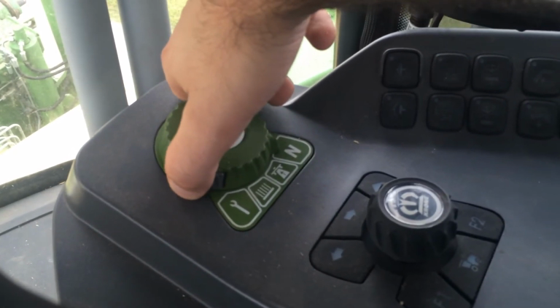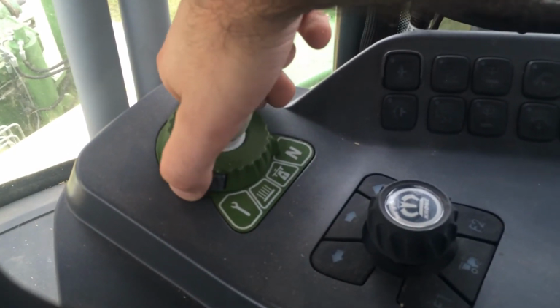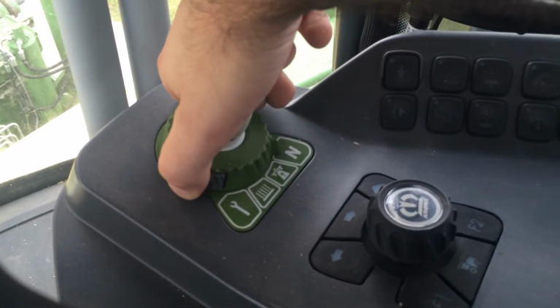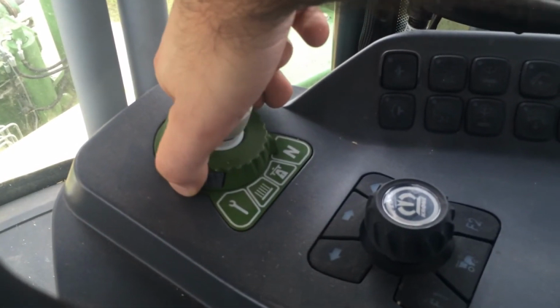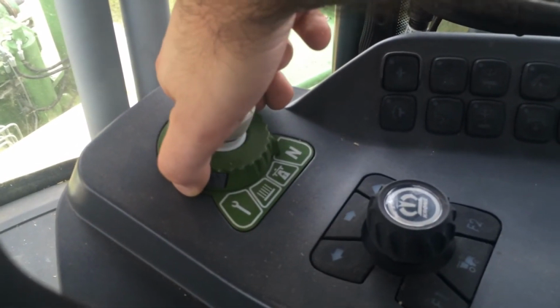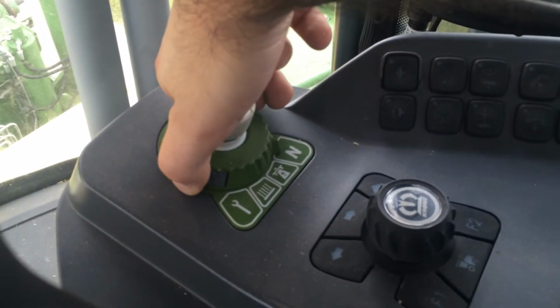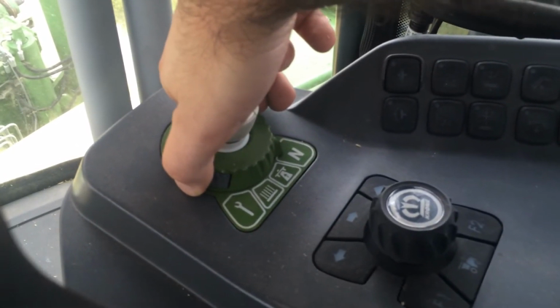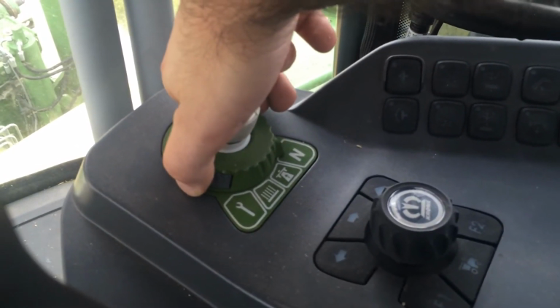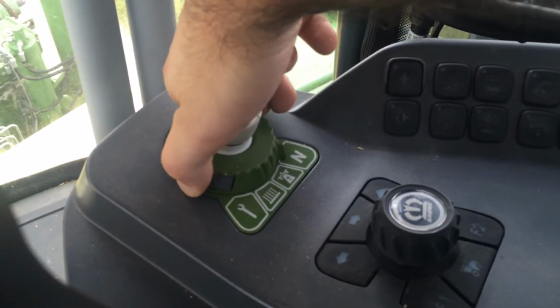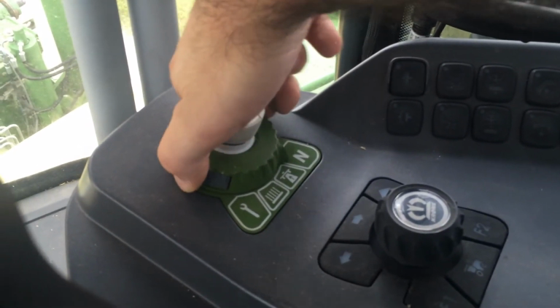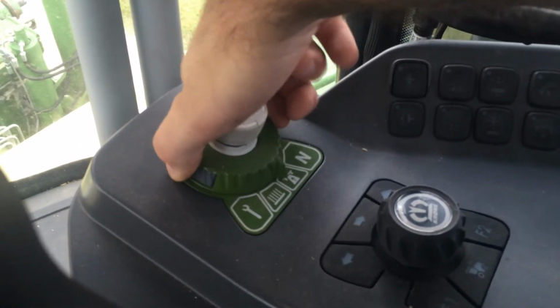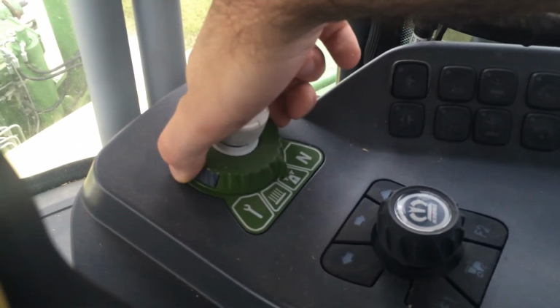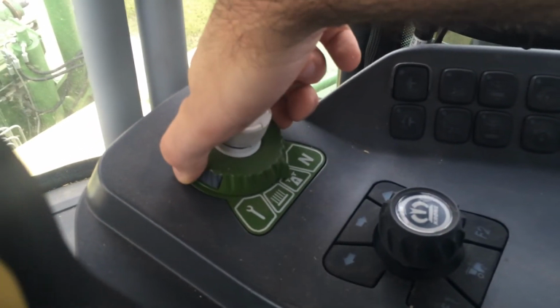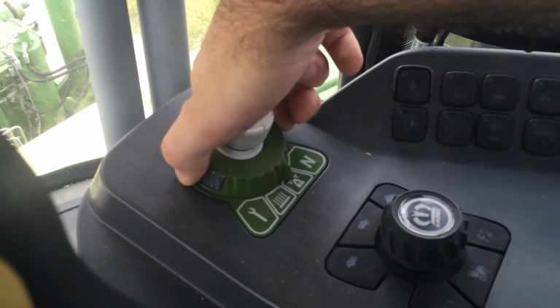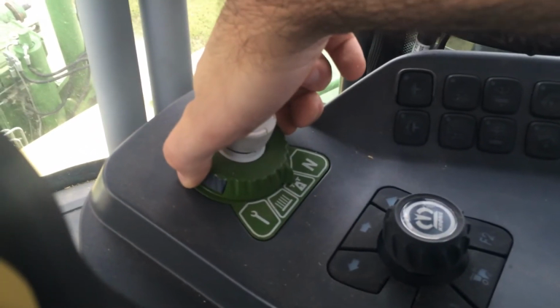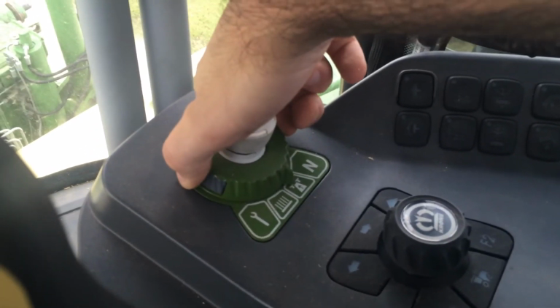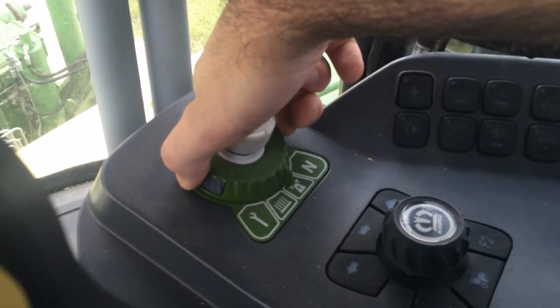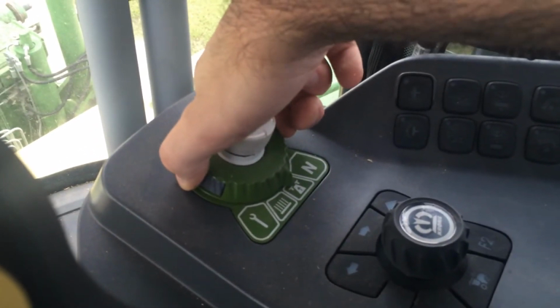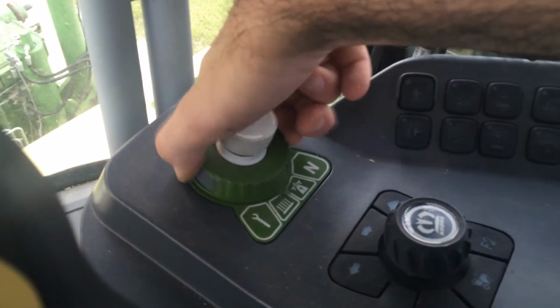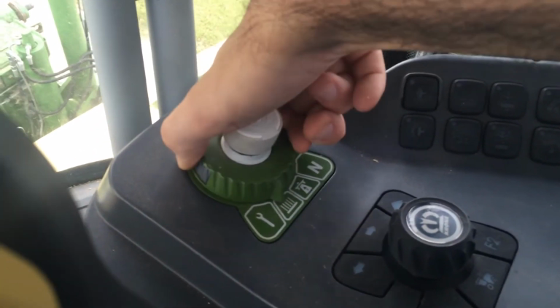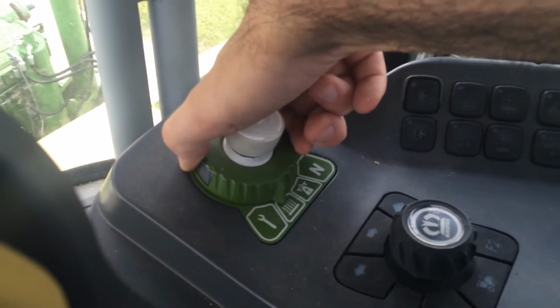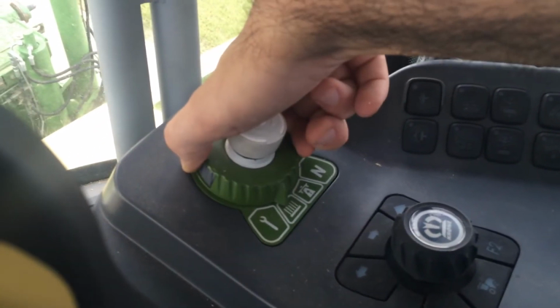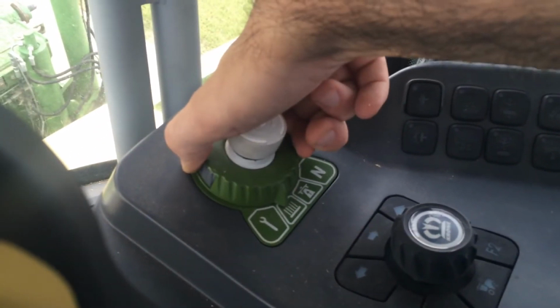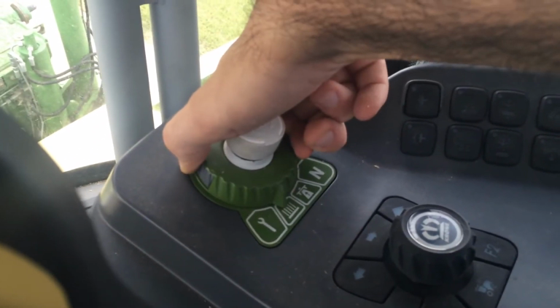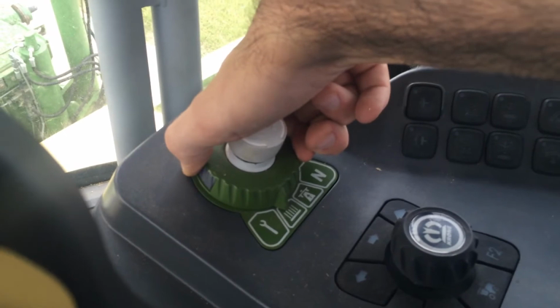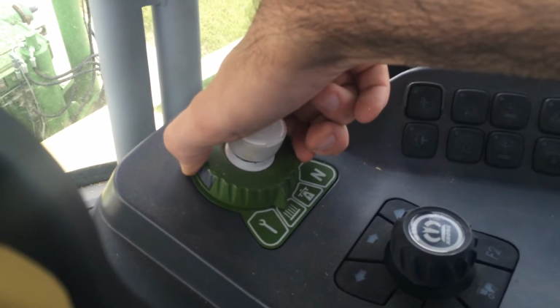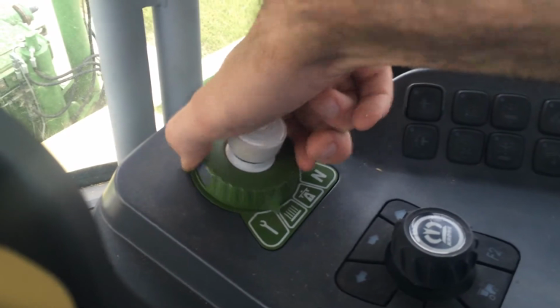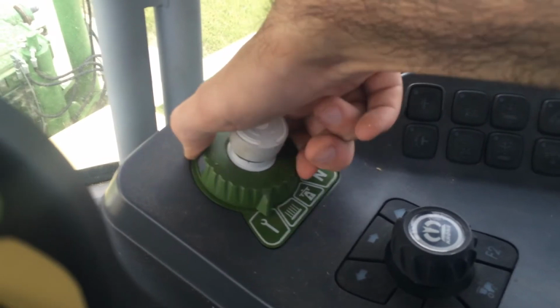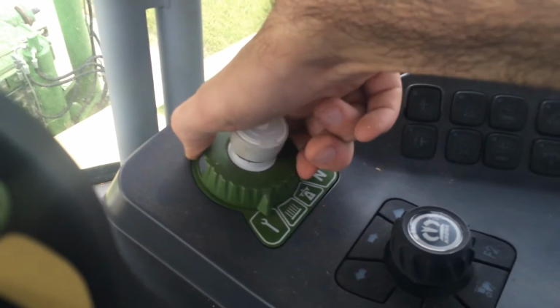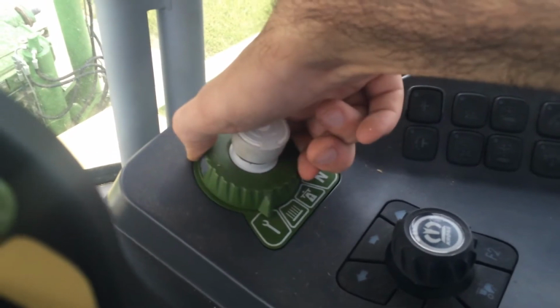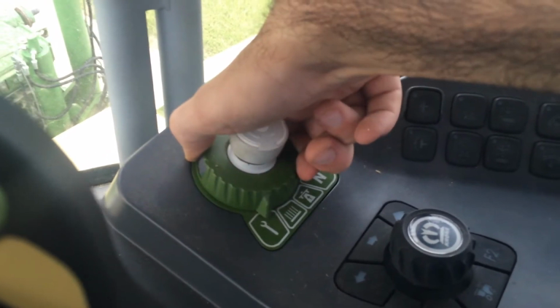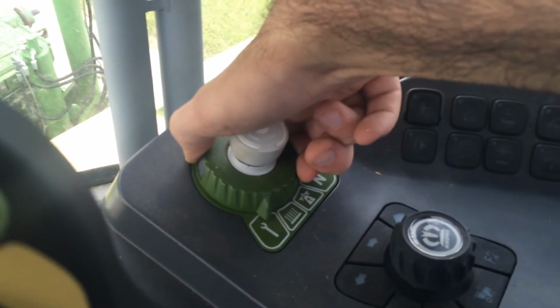The rotary dial positions are: idle, road, field, and maintenance.